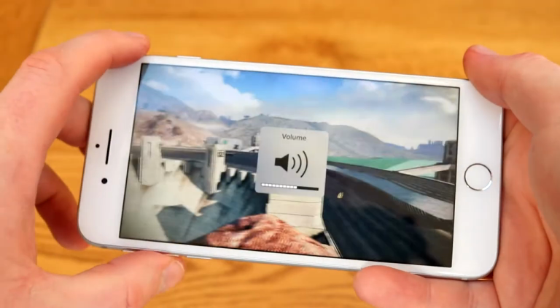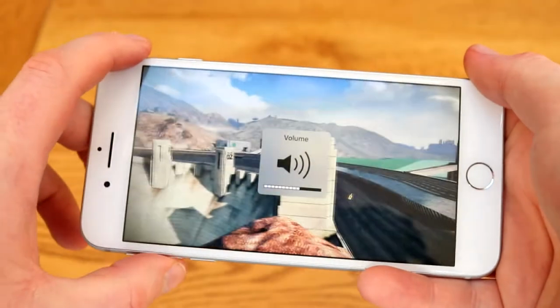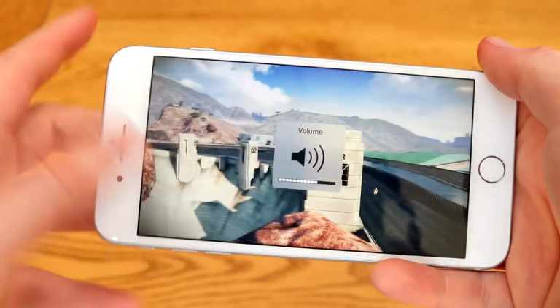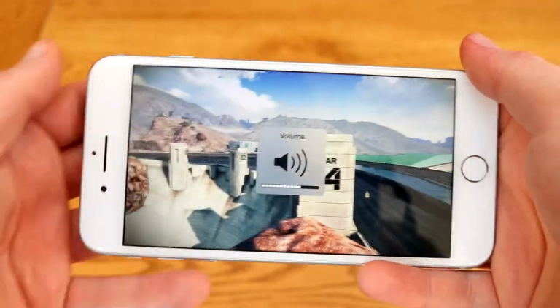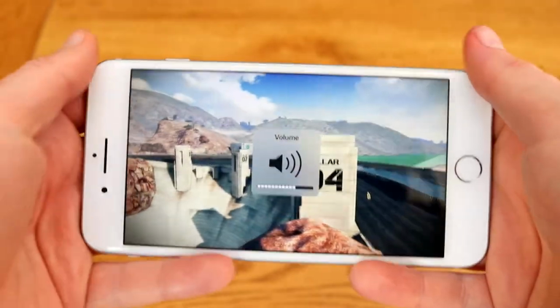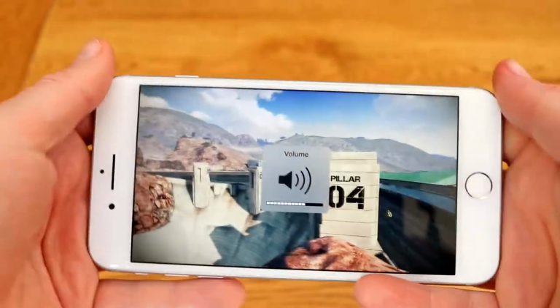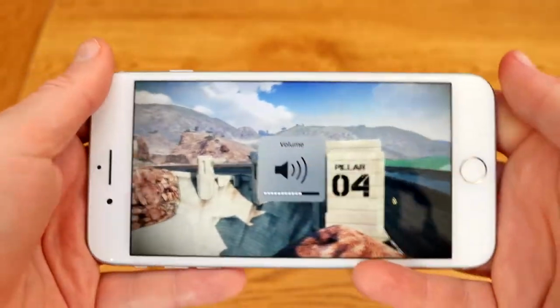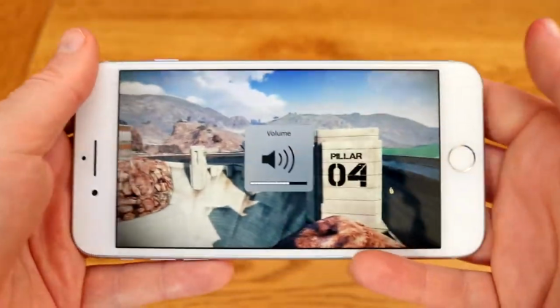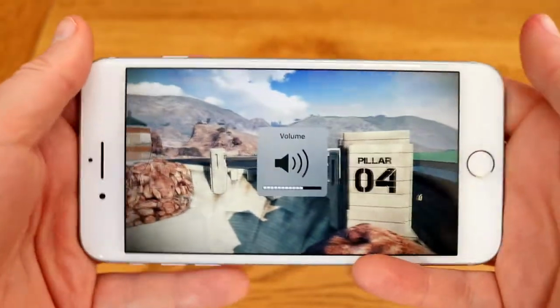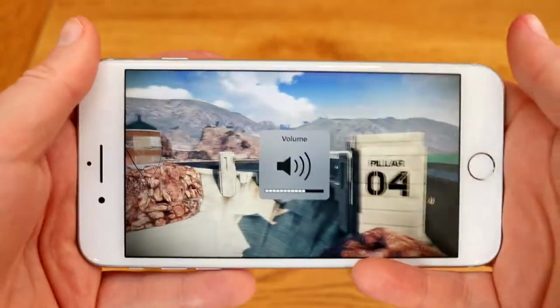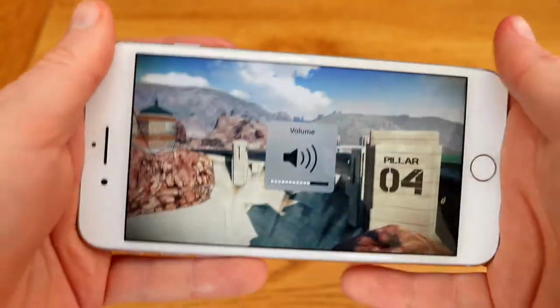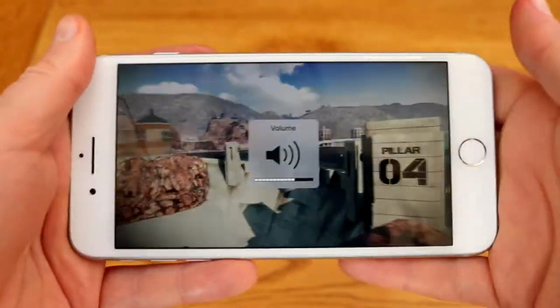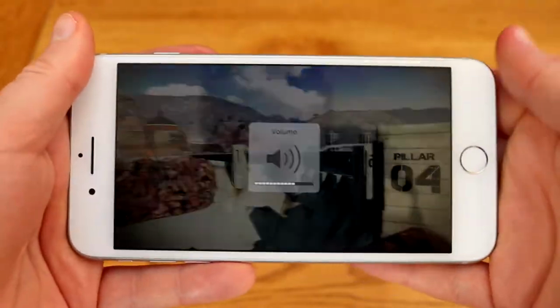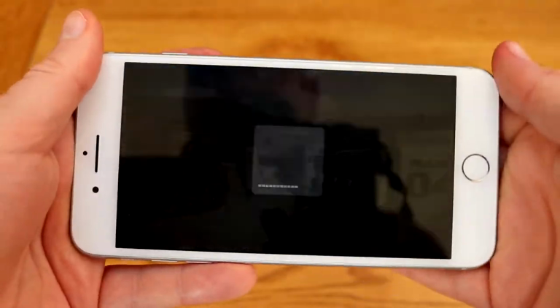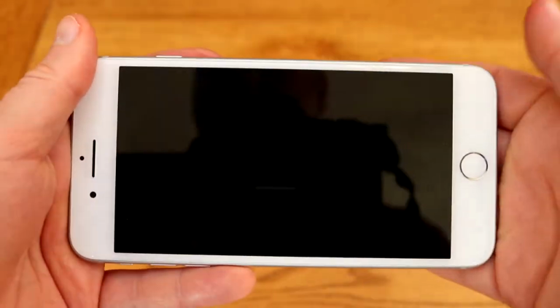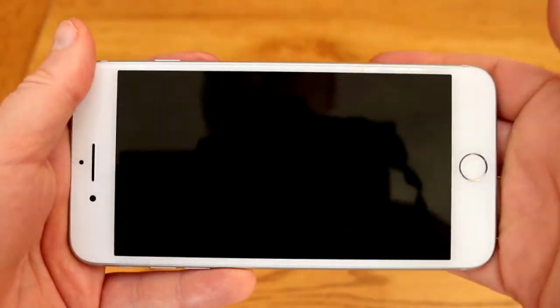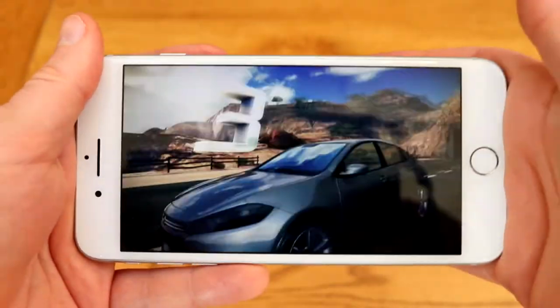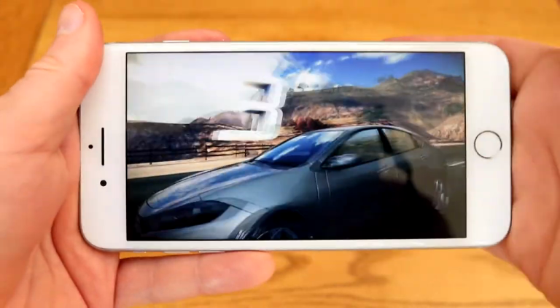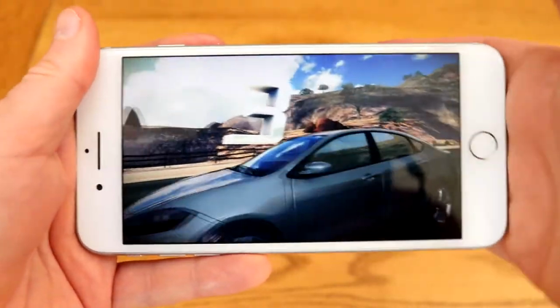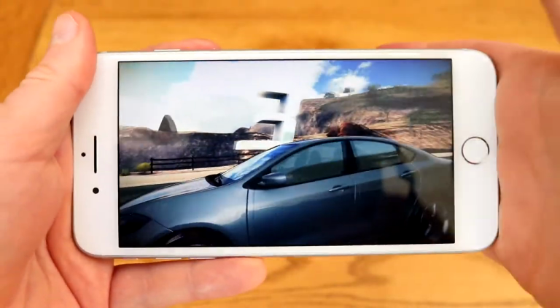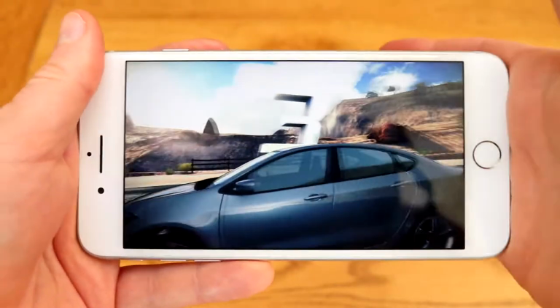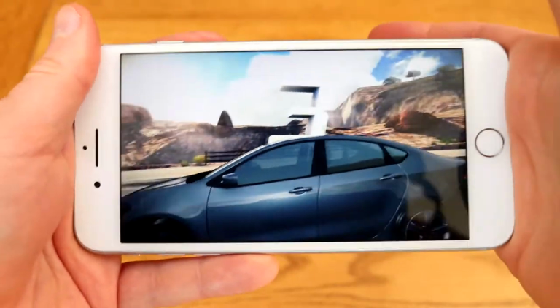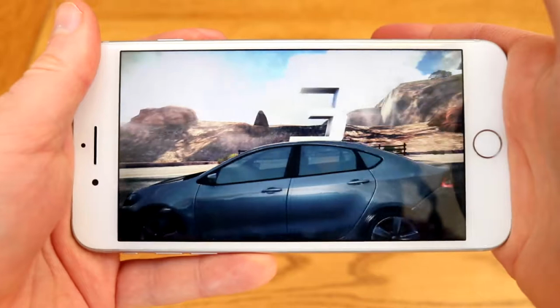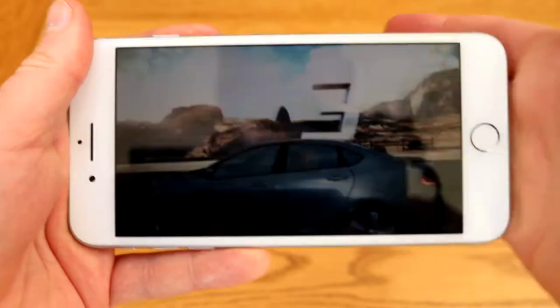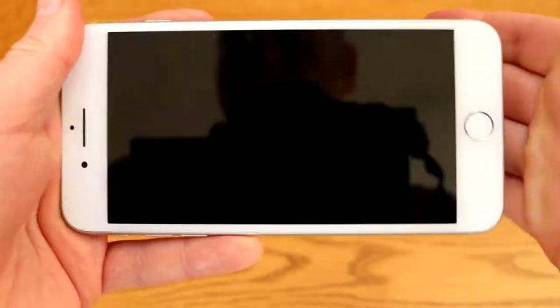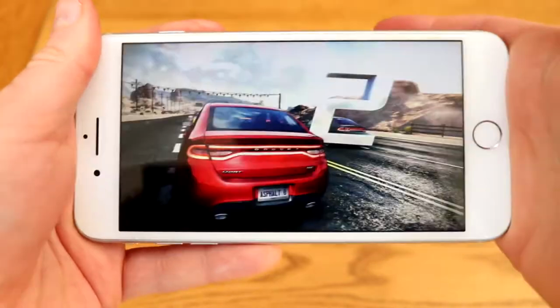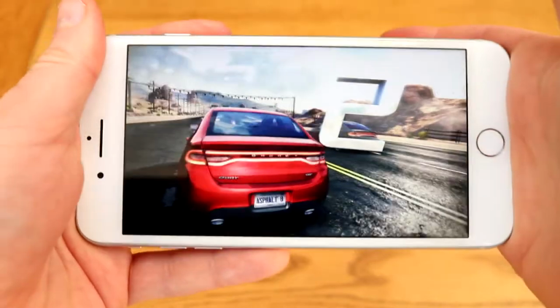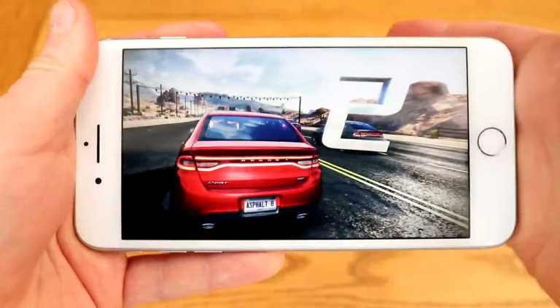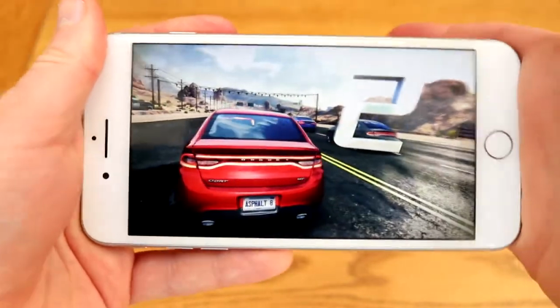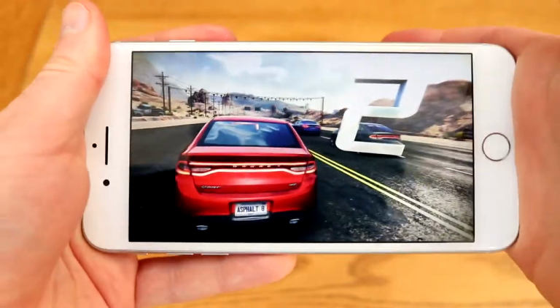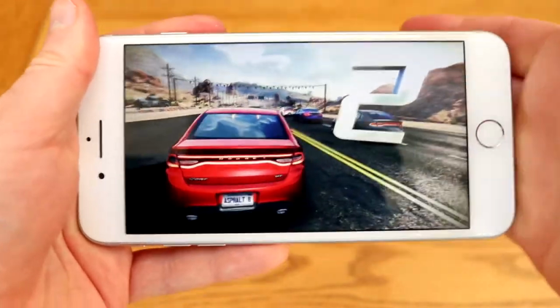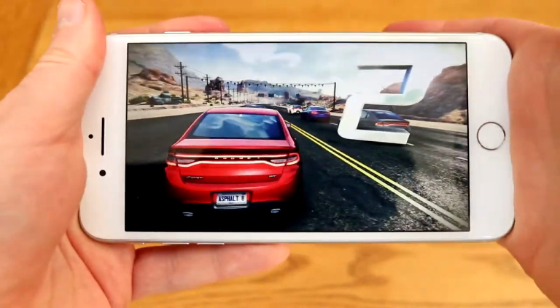There are speakers on this and even with your hands covering them they're still very nice and loud.